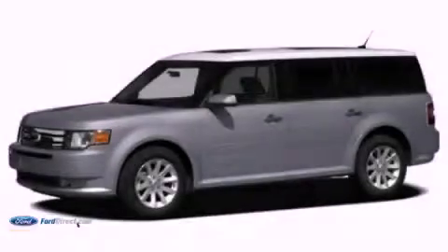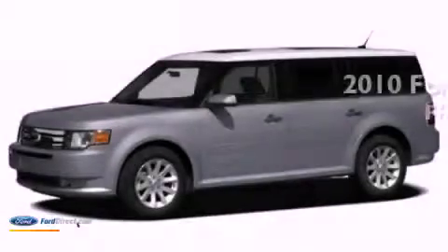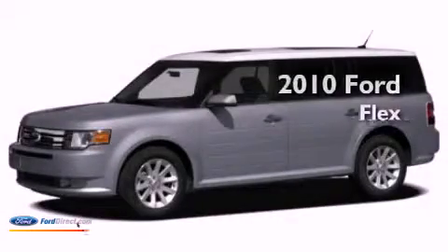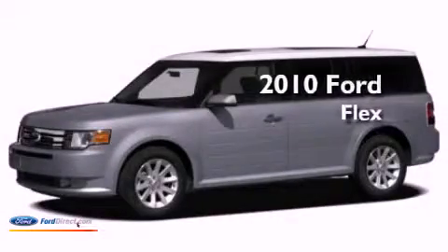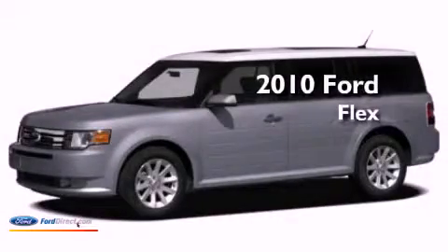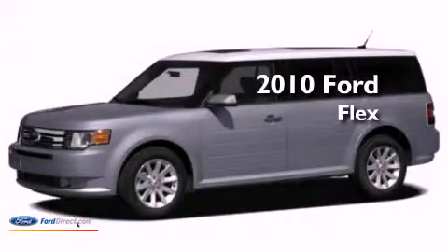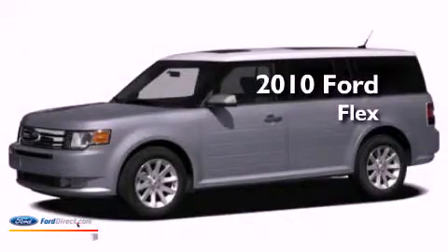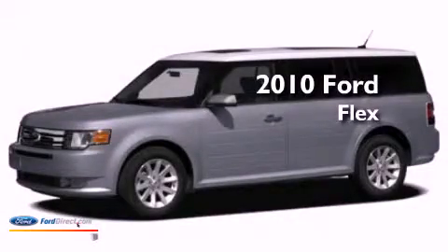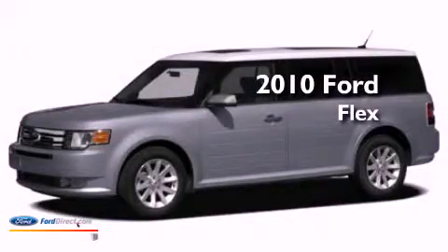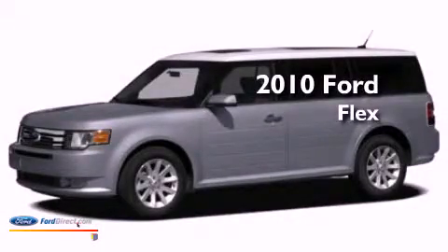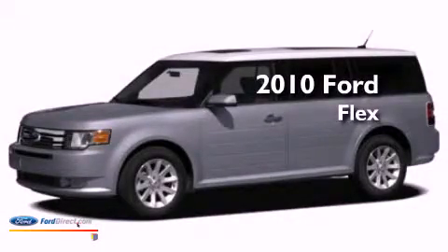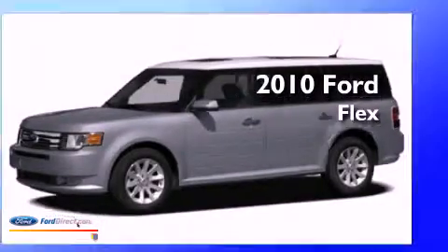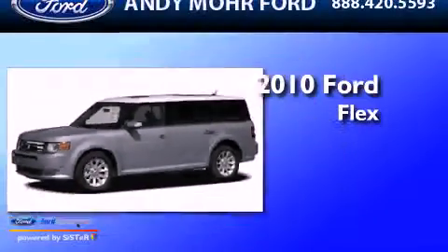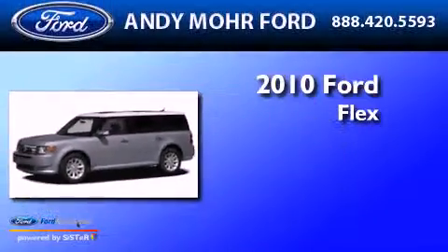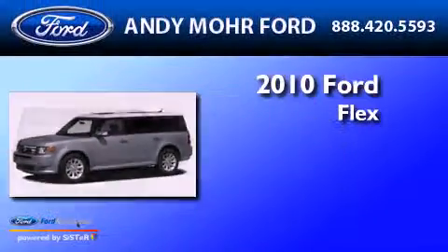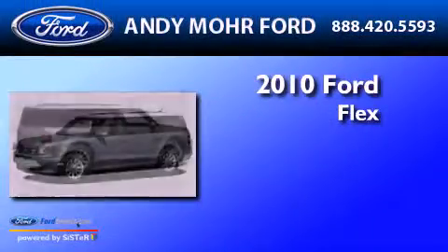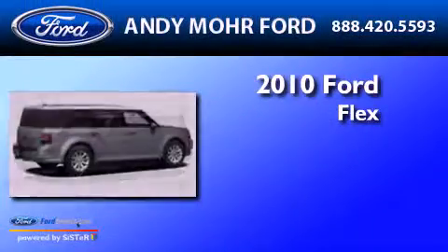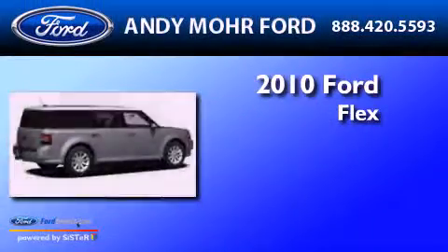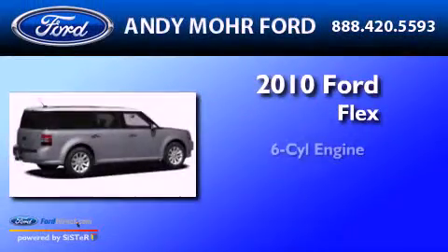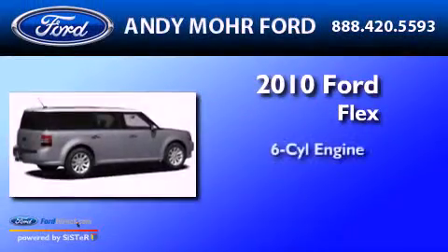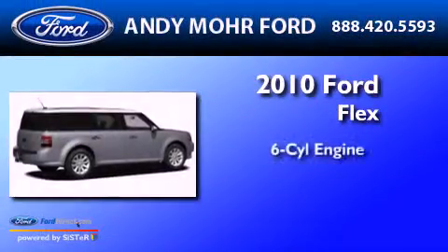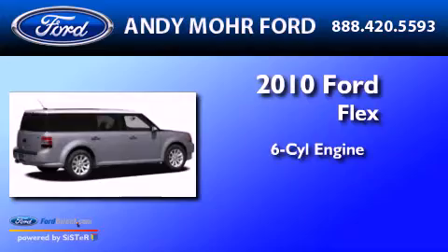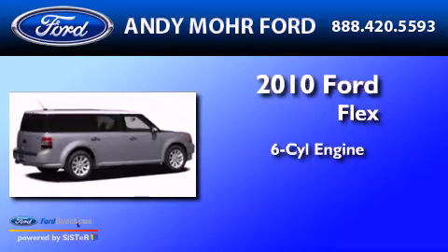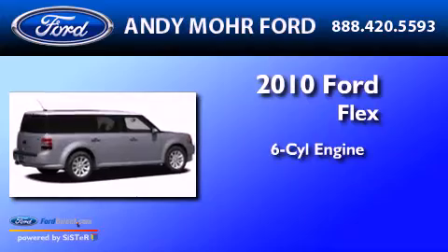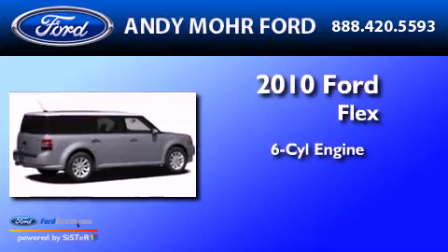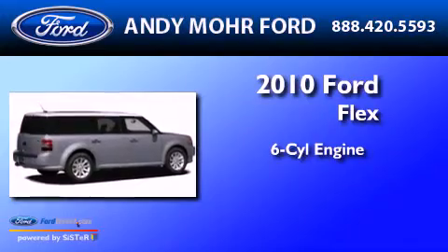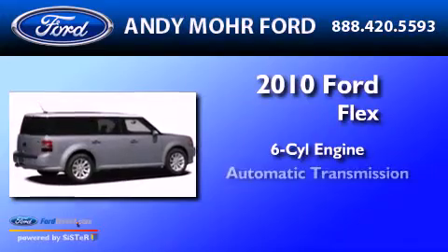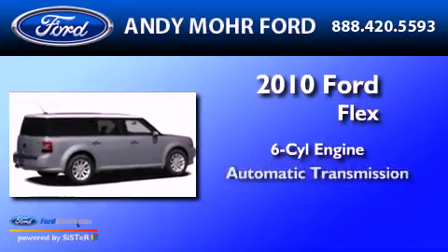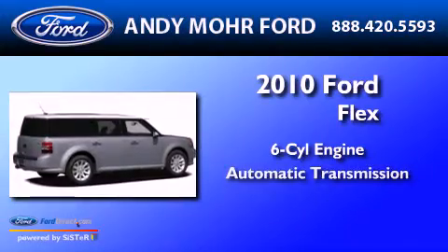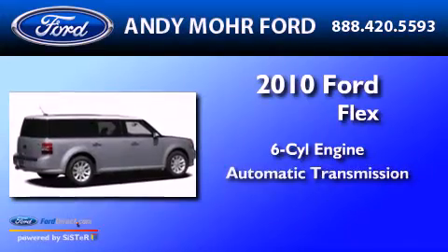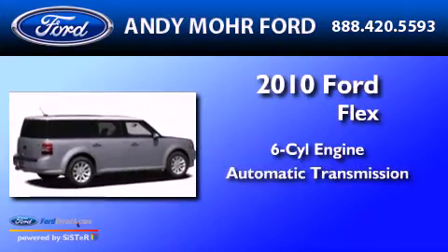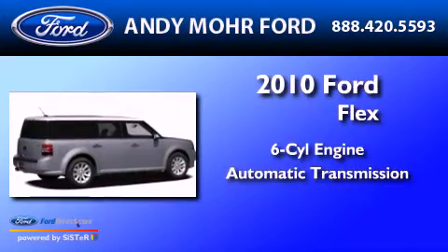This is a 2010 Ford Flex. It has a six-cylinder engine and an automatic transmission.